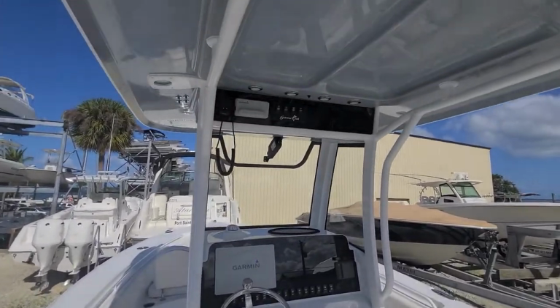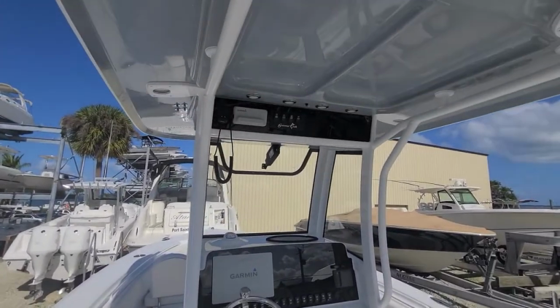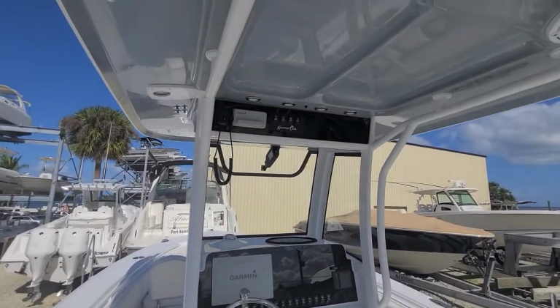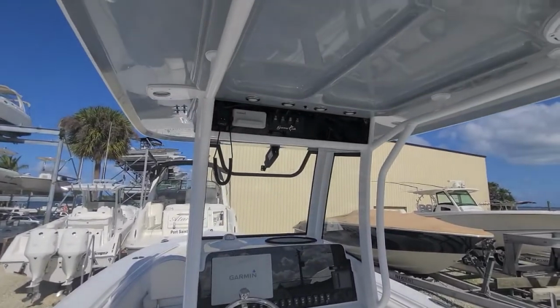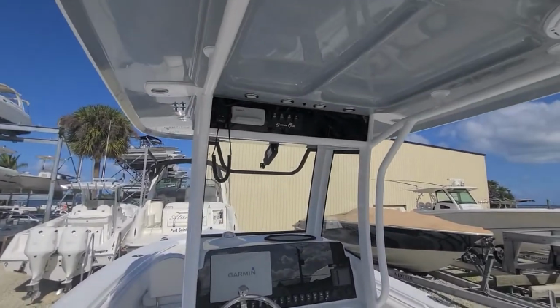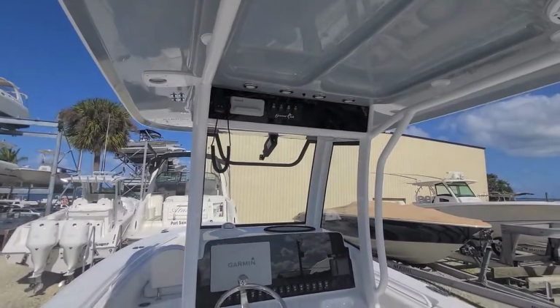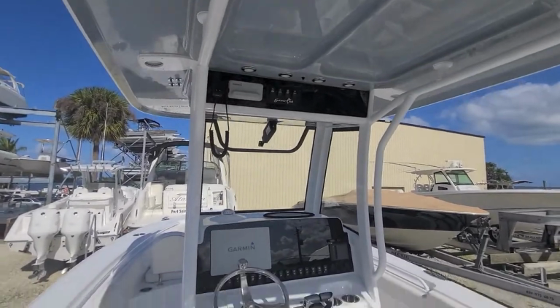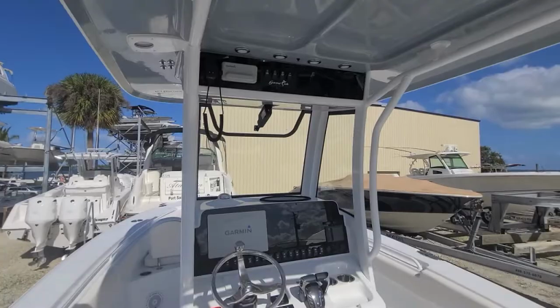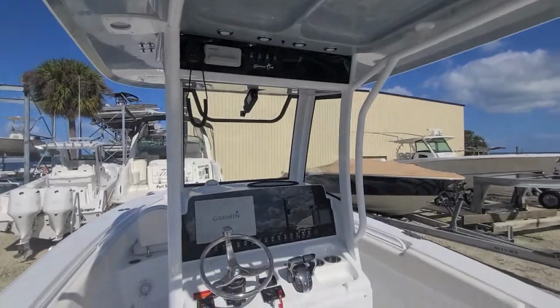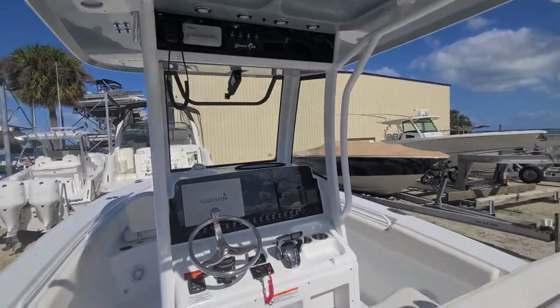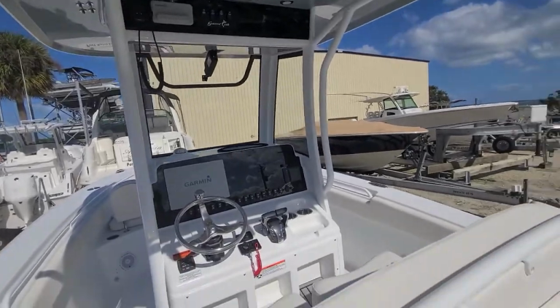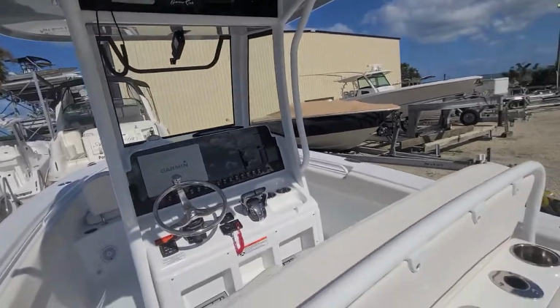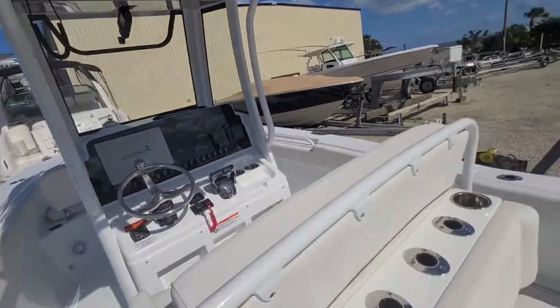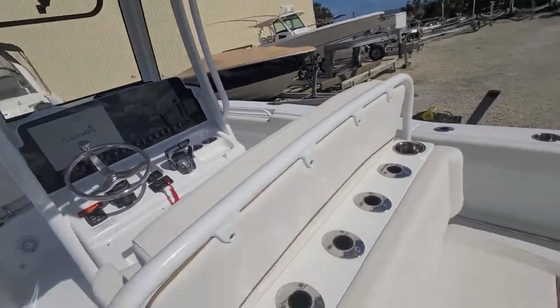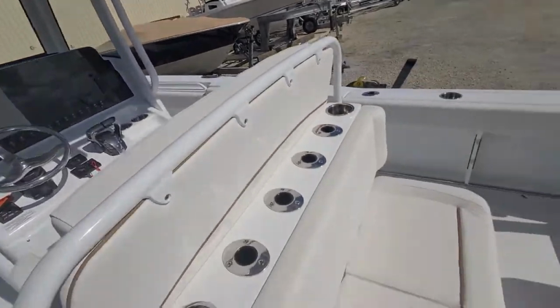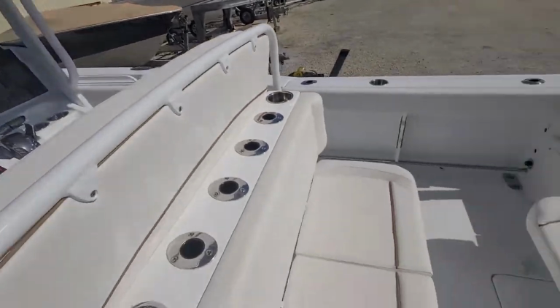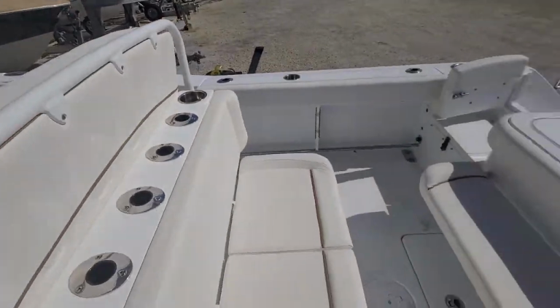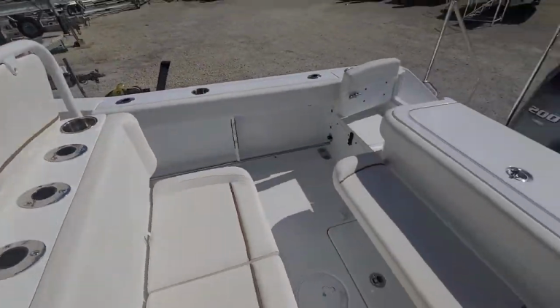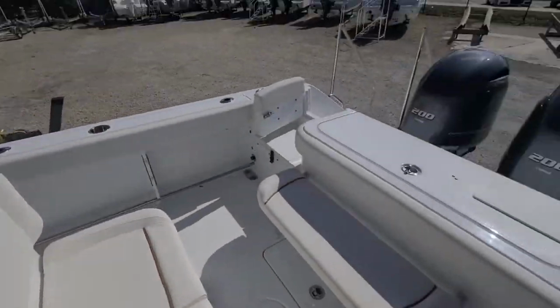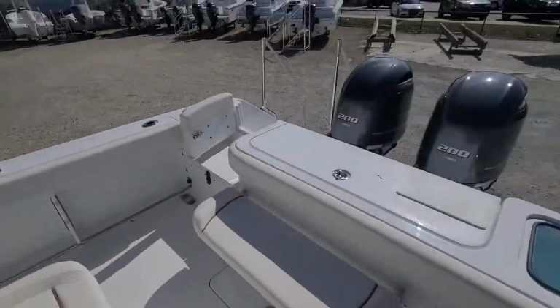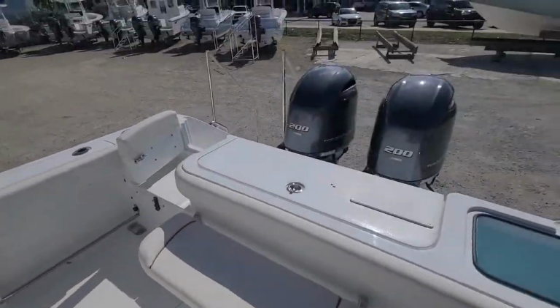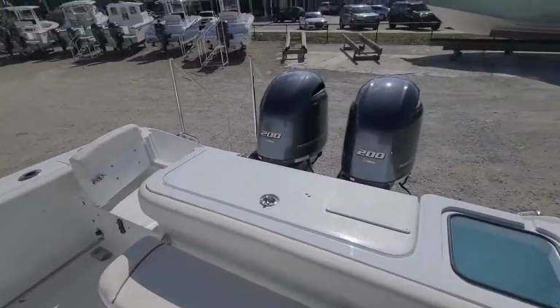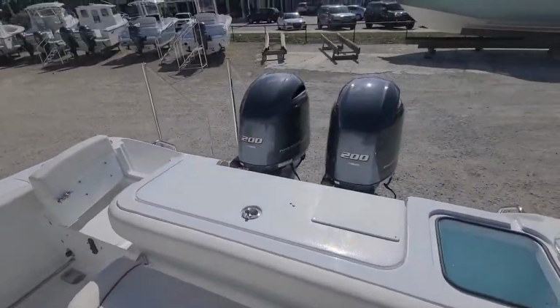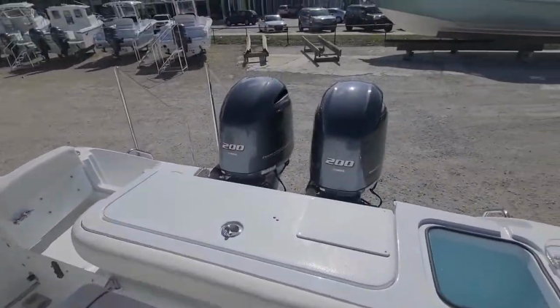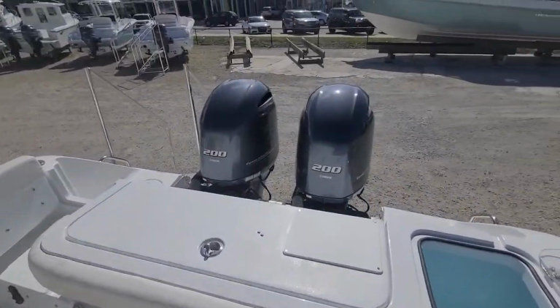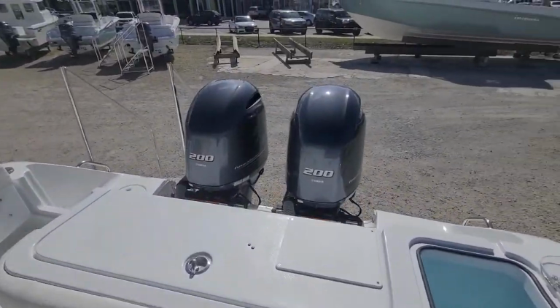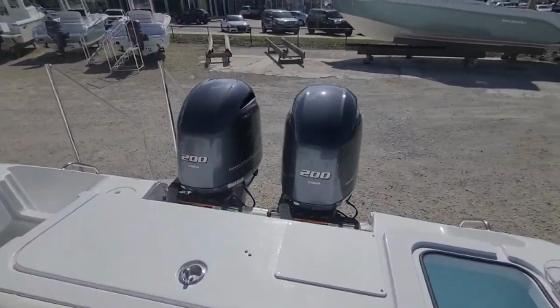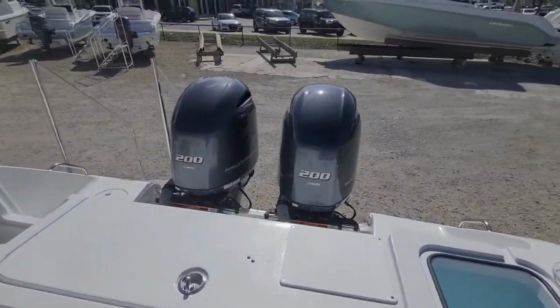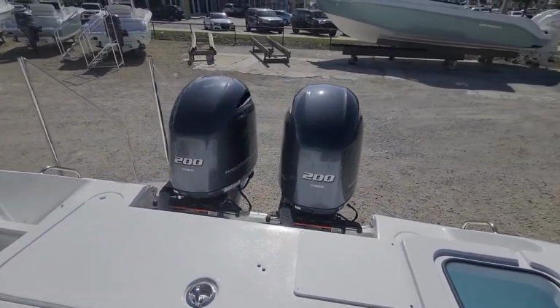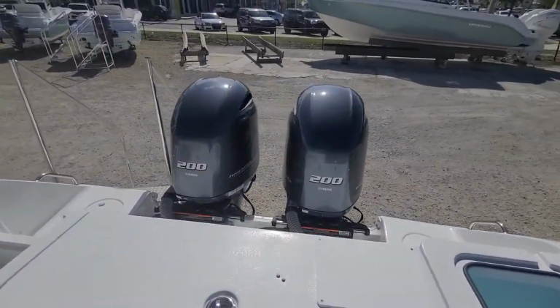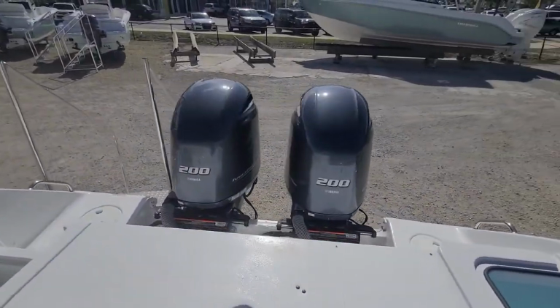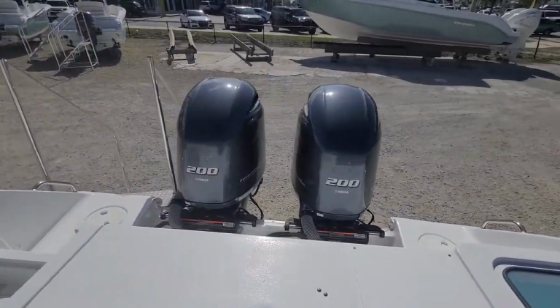Autopilot's an option, add a second screen, you can add outriggers — you name it. But it comes from the factory pretty rigged out.